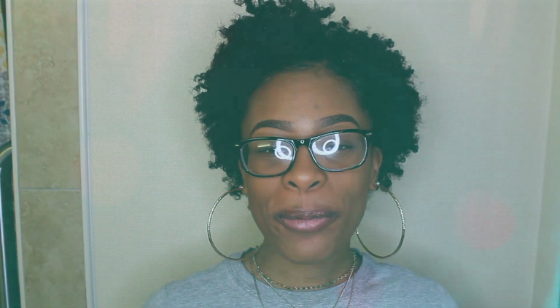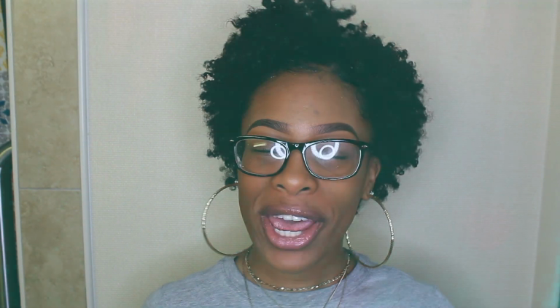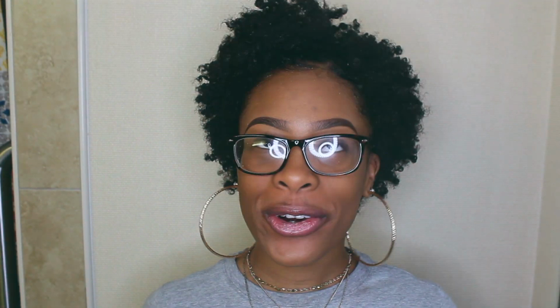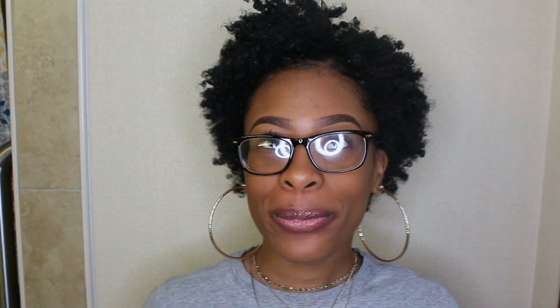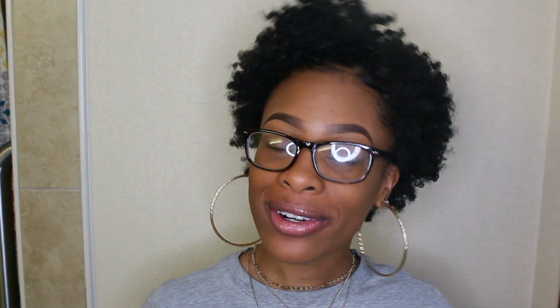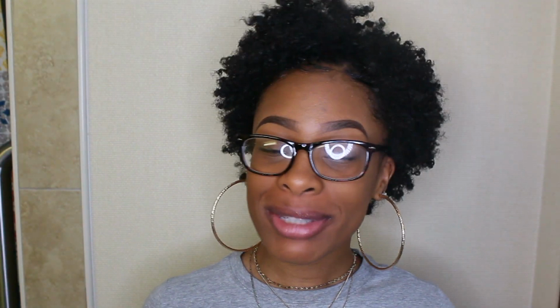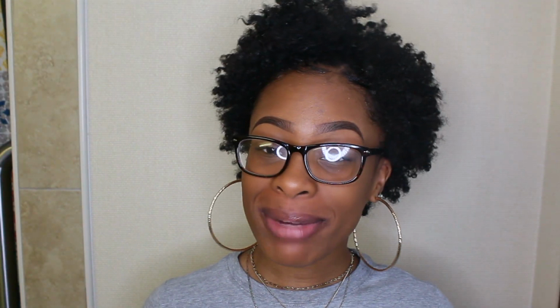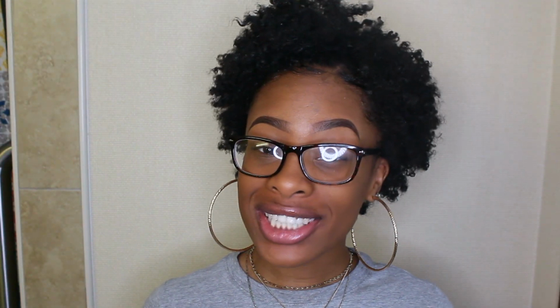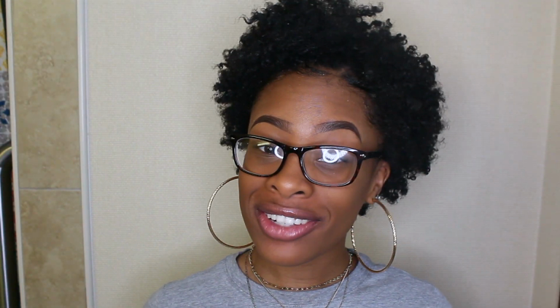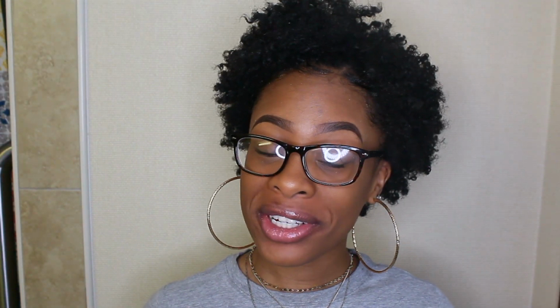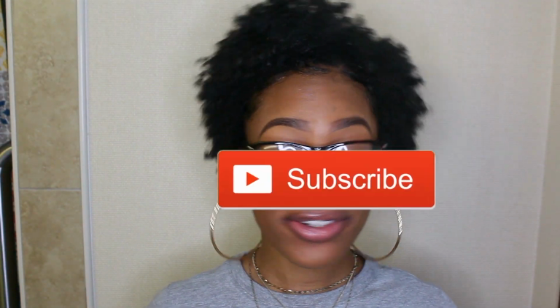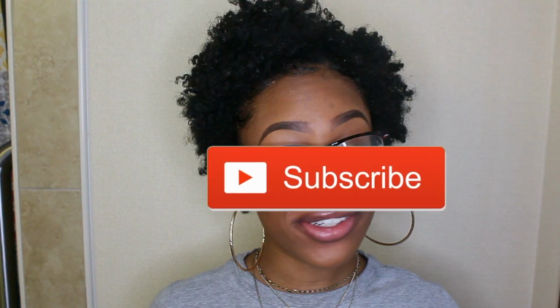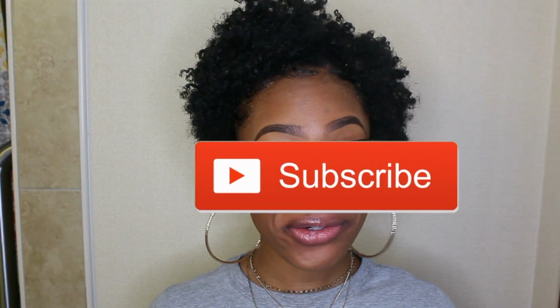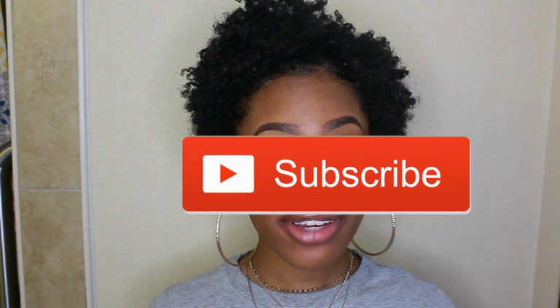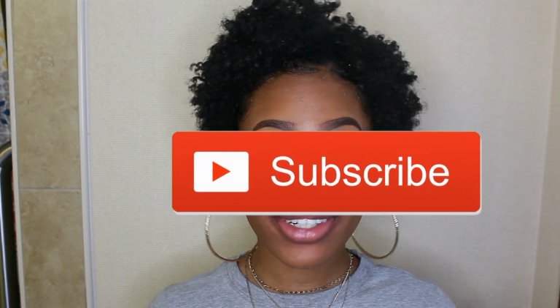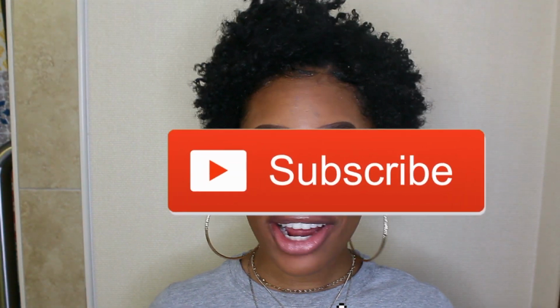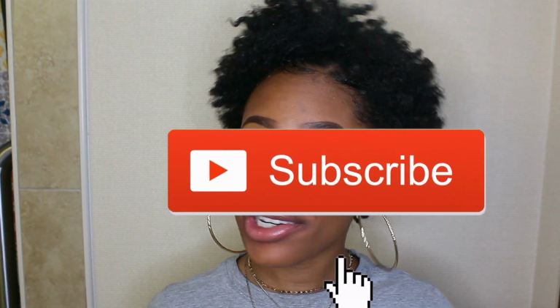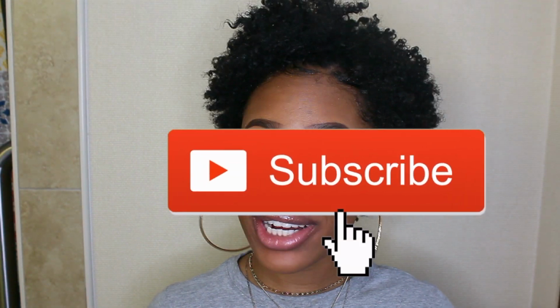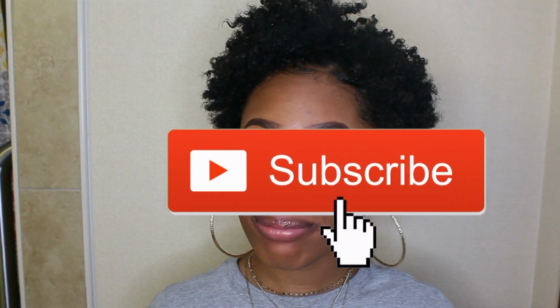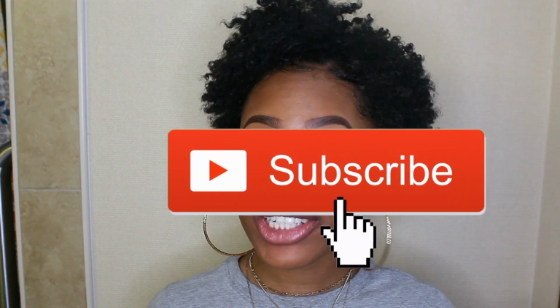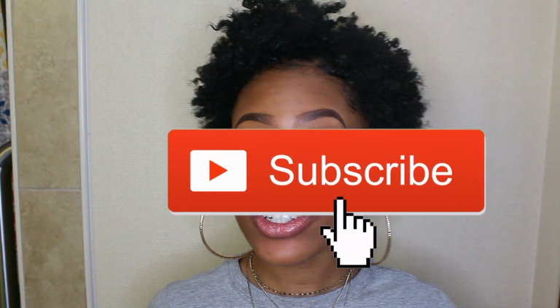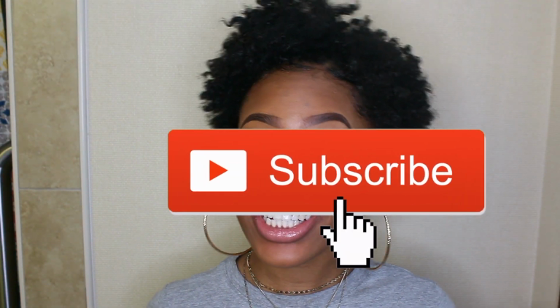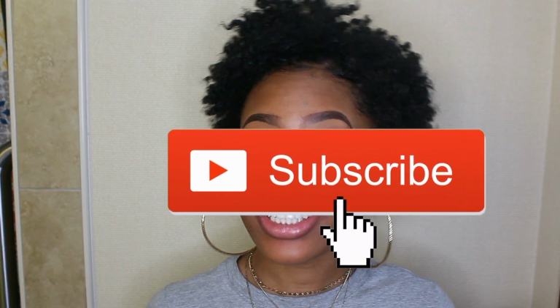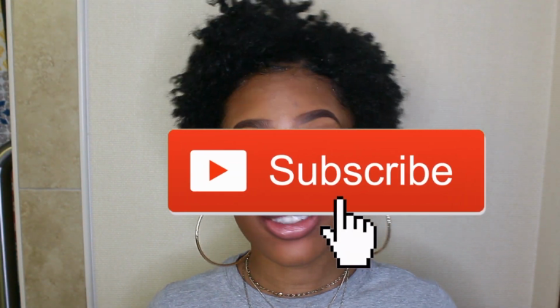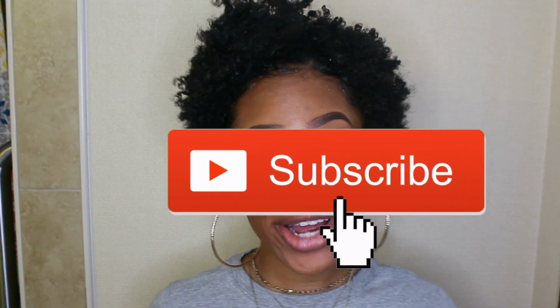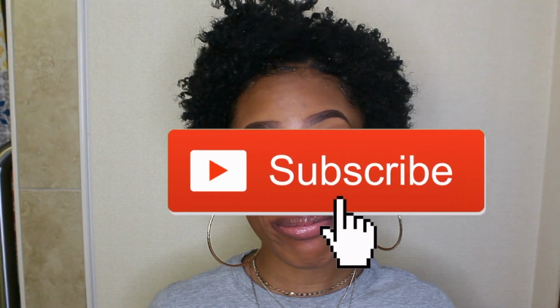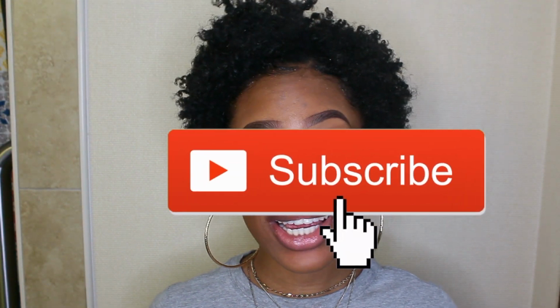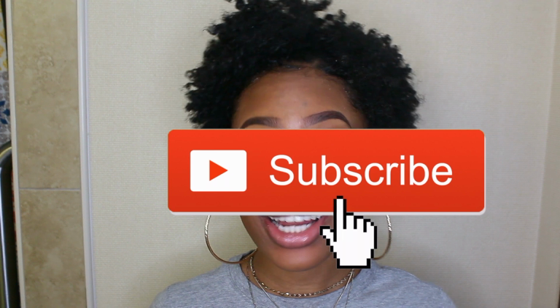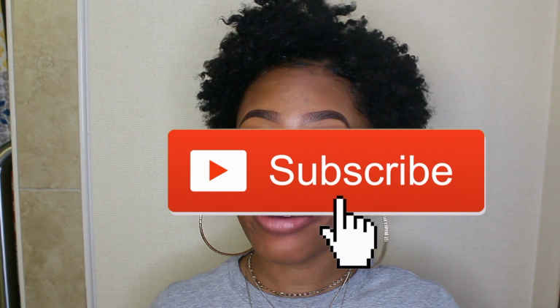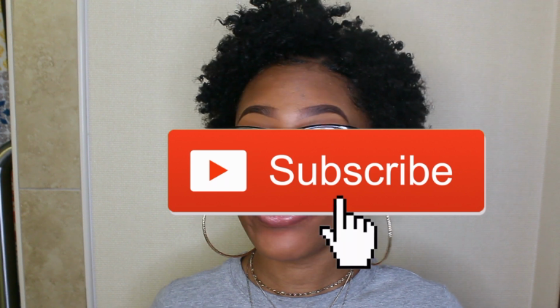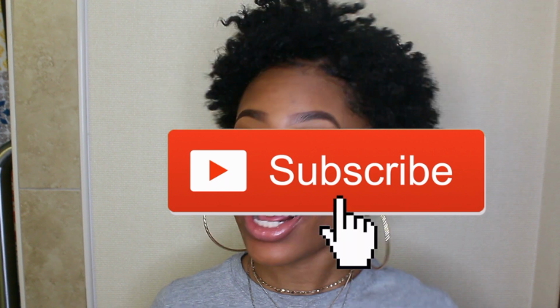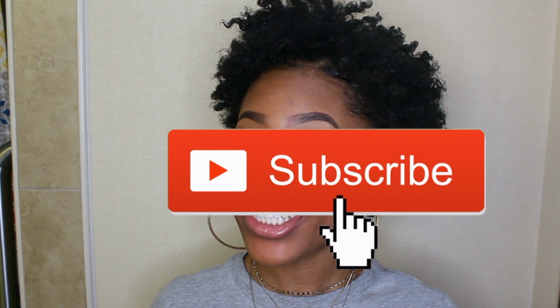Welcome back, or welcome to my channel if you're new. If you're not already, make sure you click the subscribe button. I will wait.